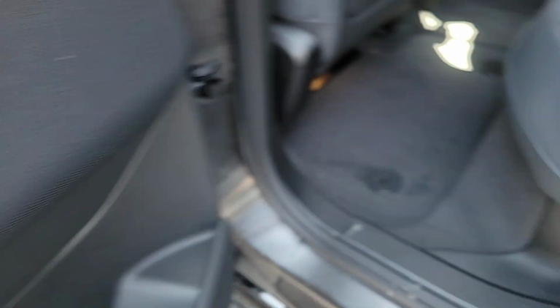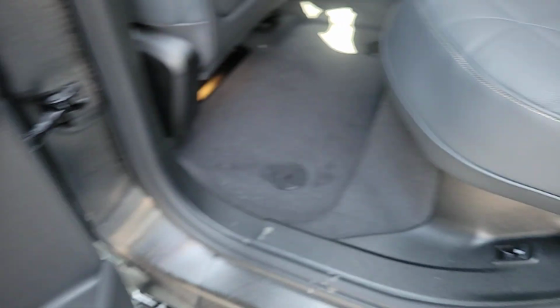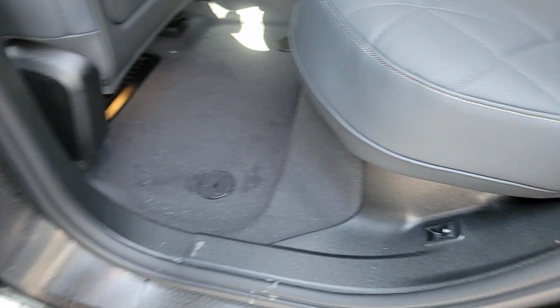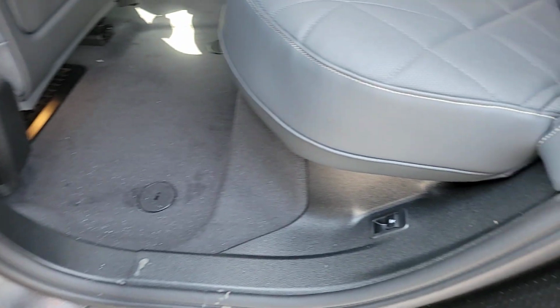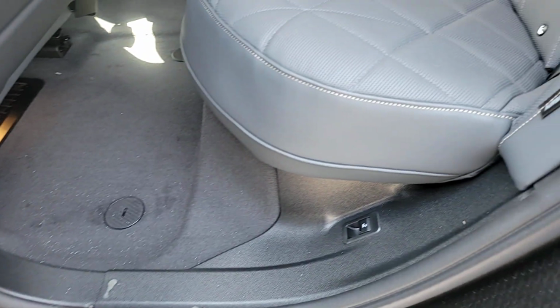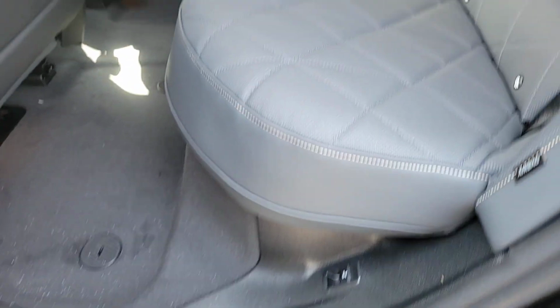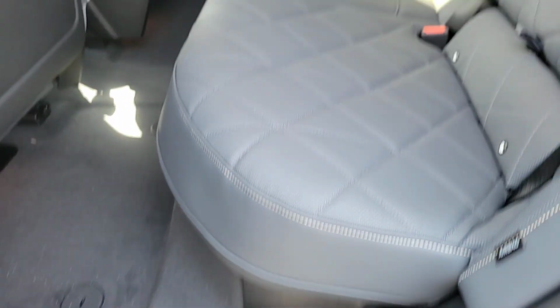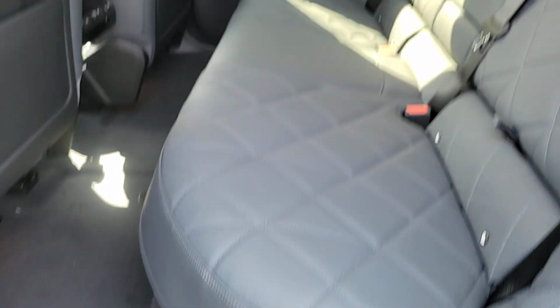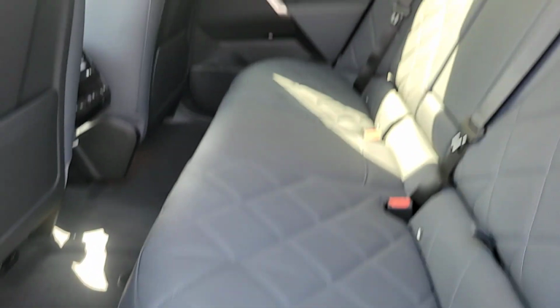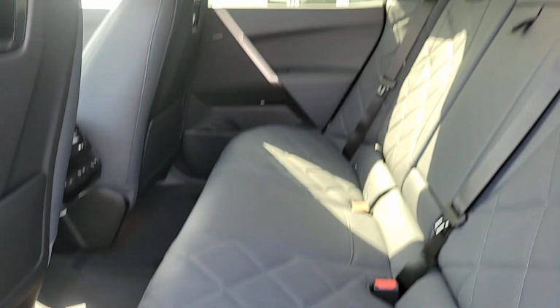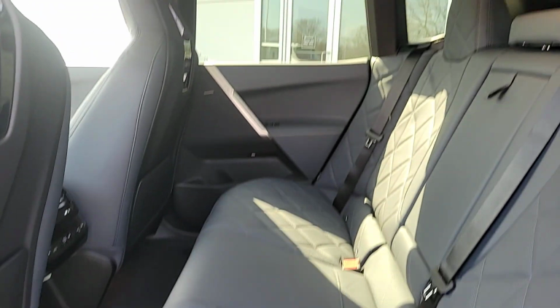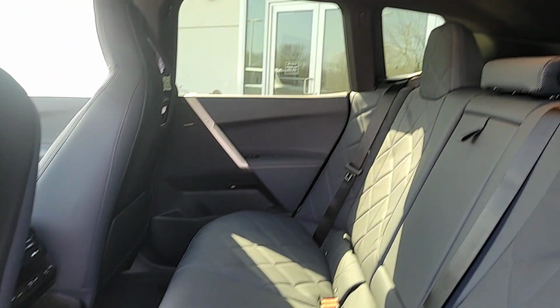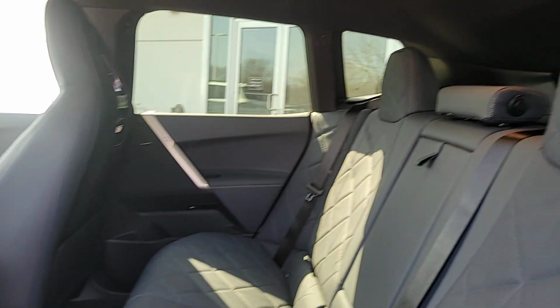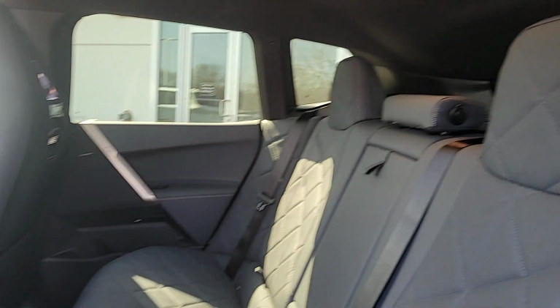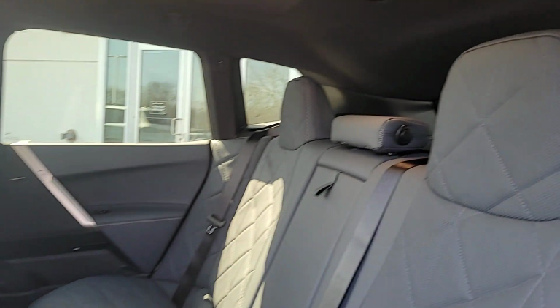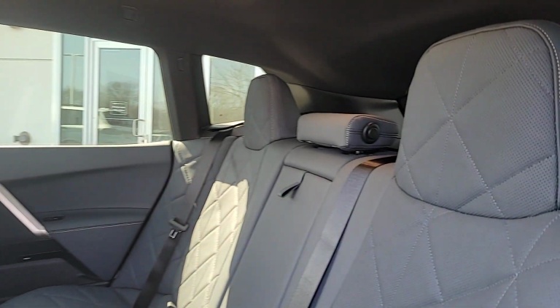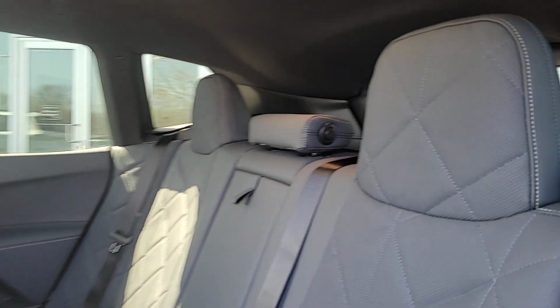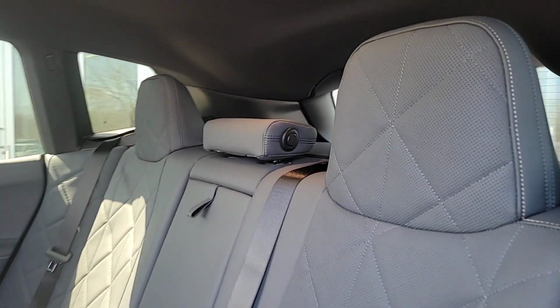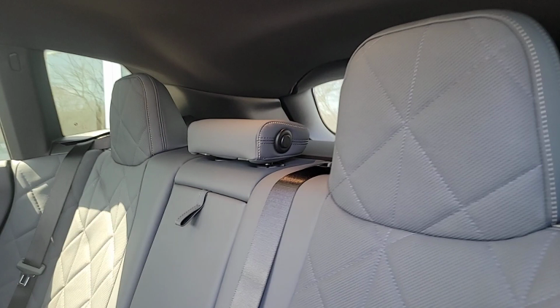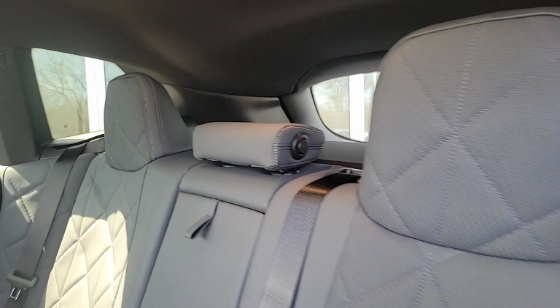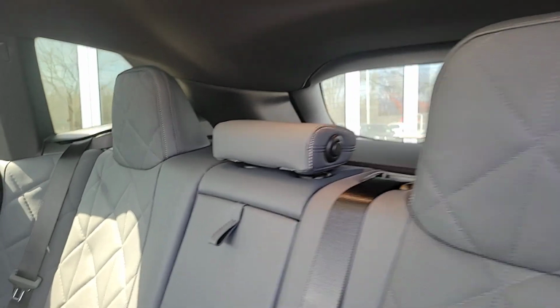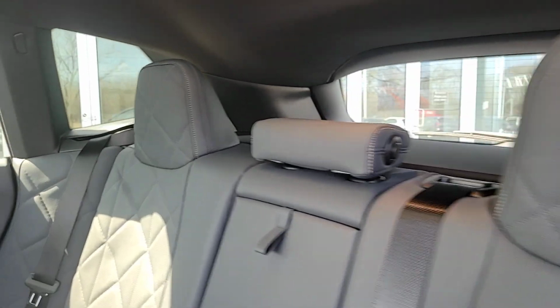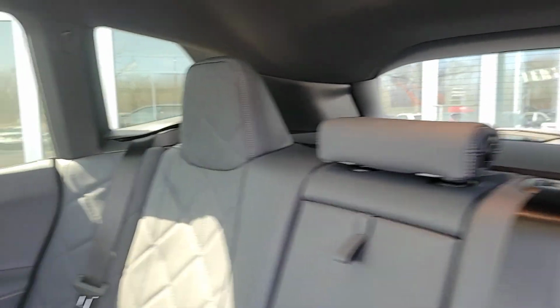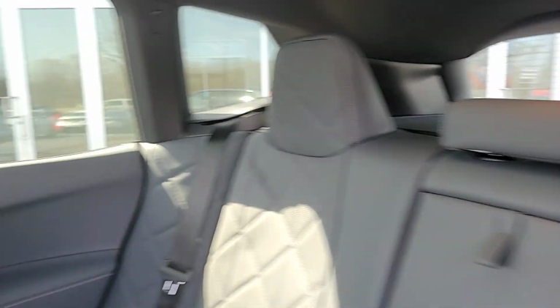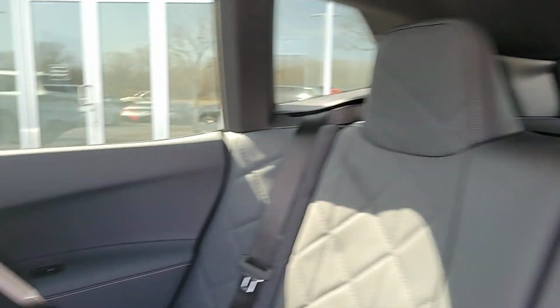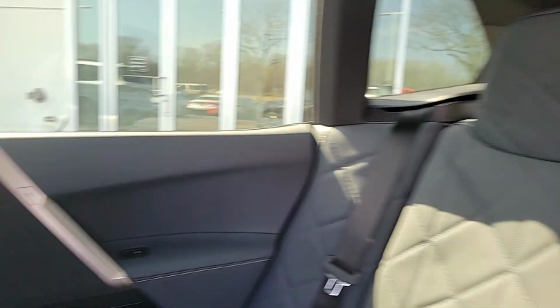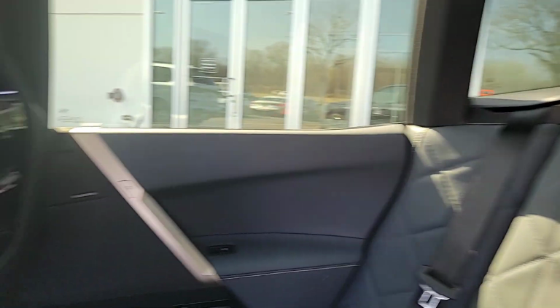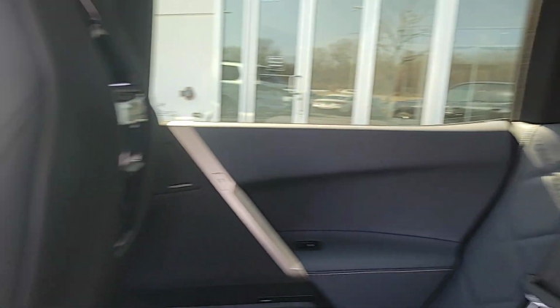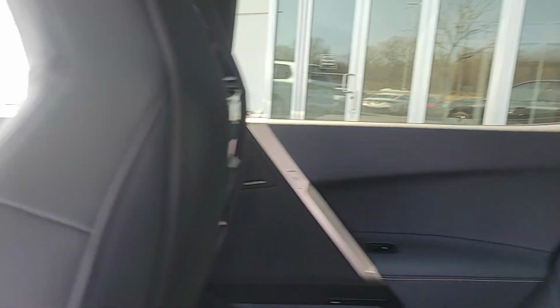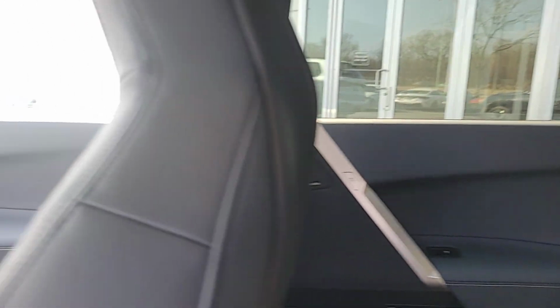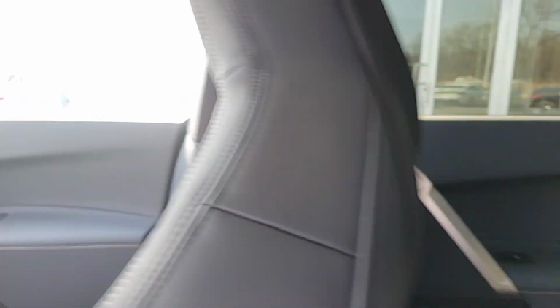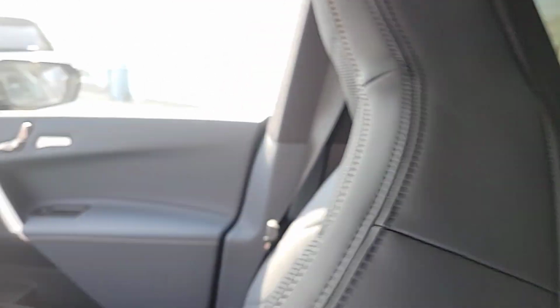Don't let this high-performing iX slip away. Our team will give you an outstanding test drive experience. Stop in today.